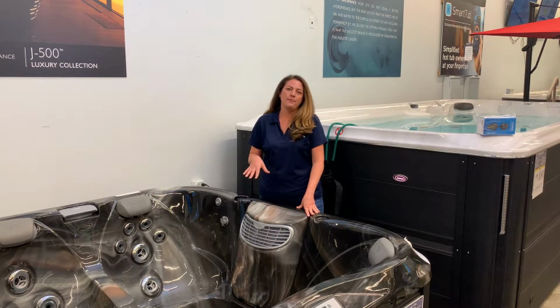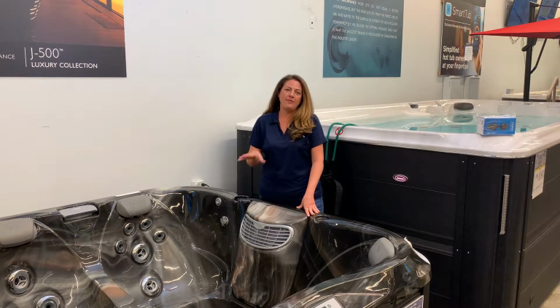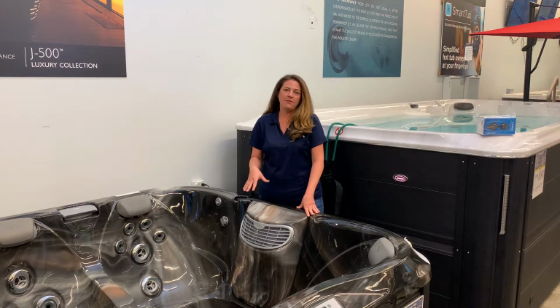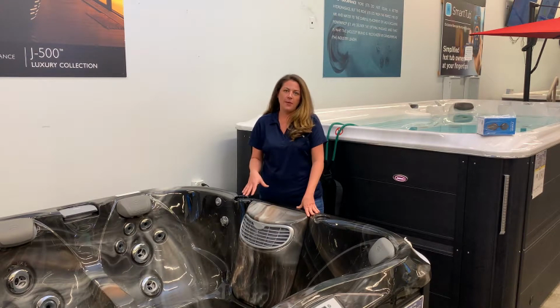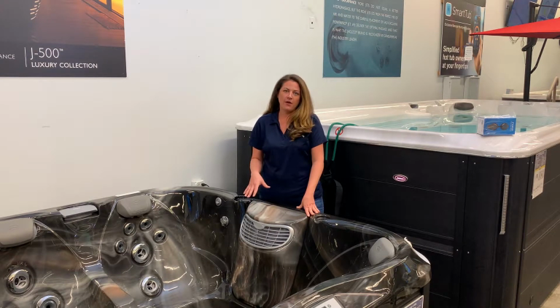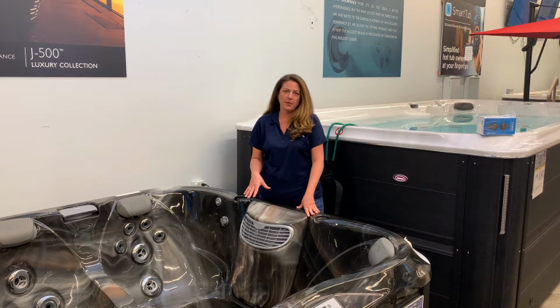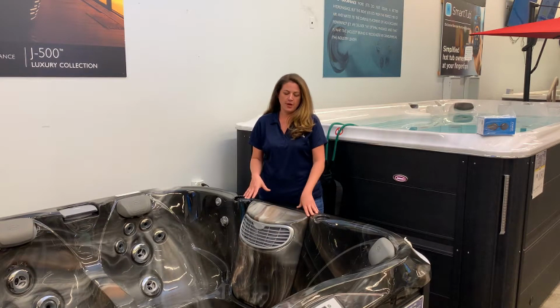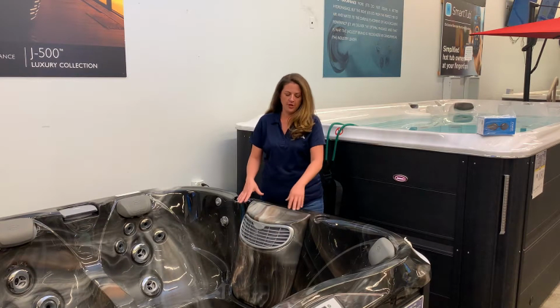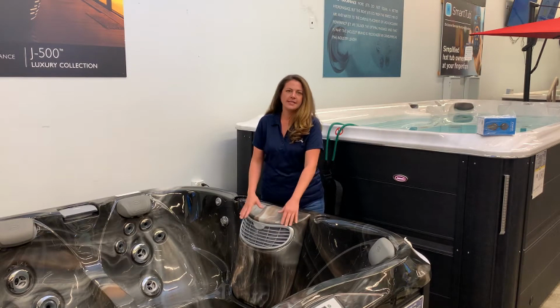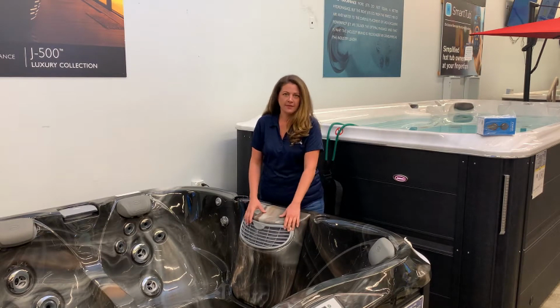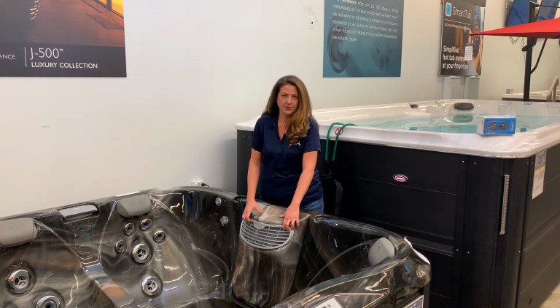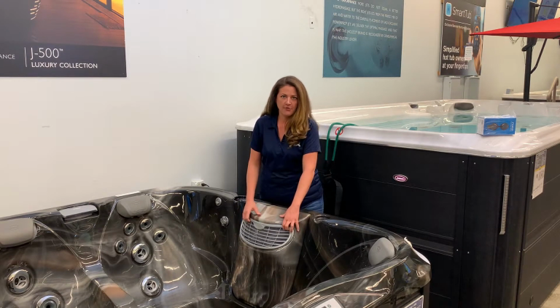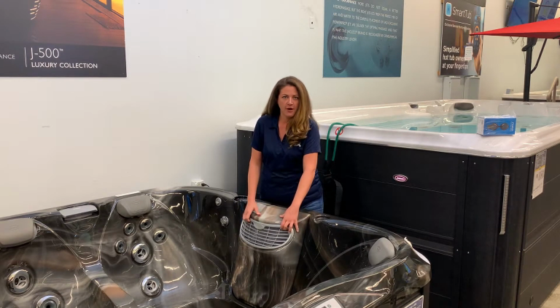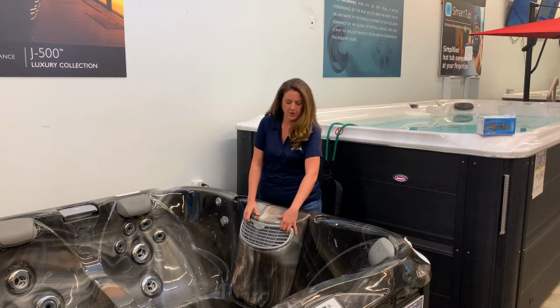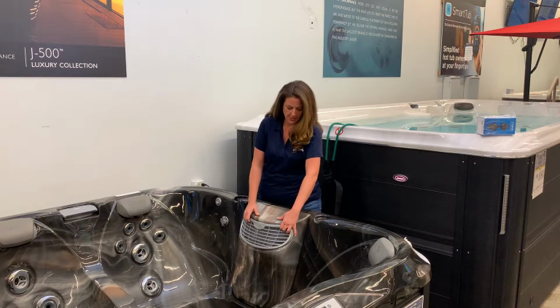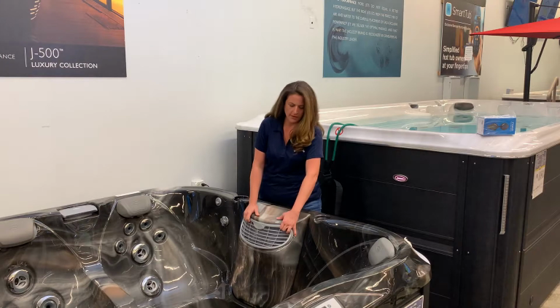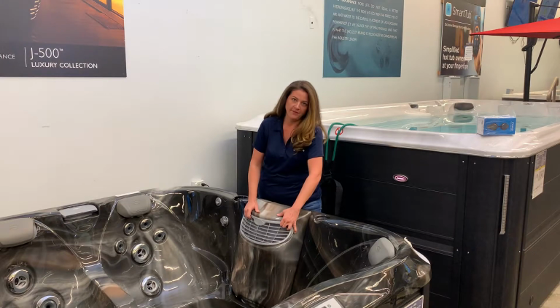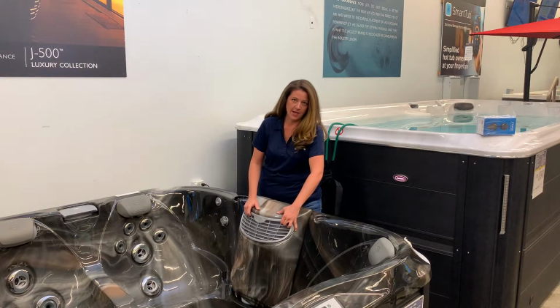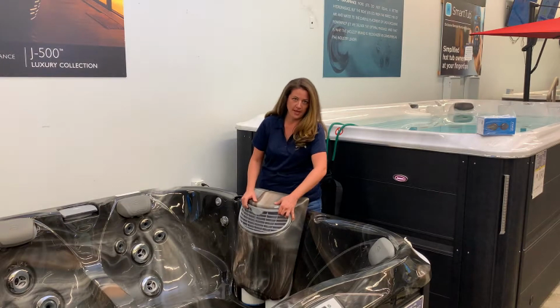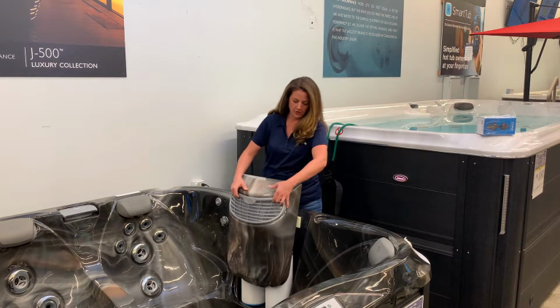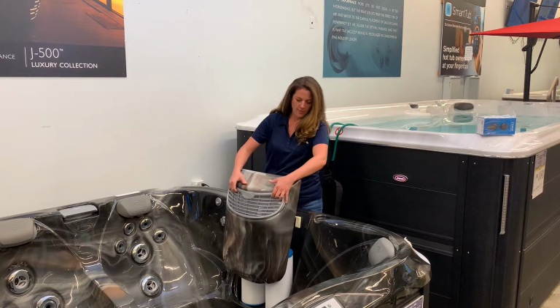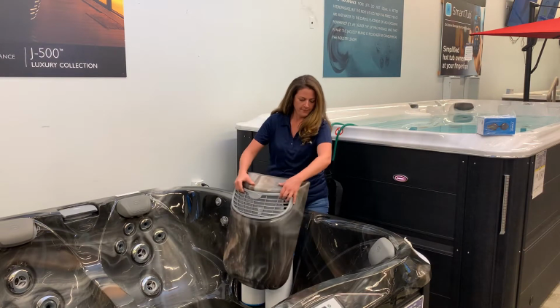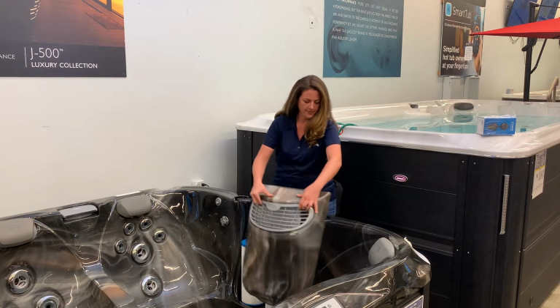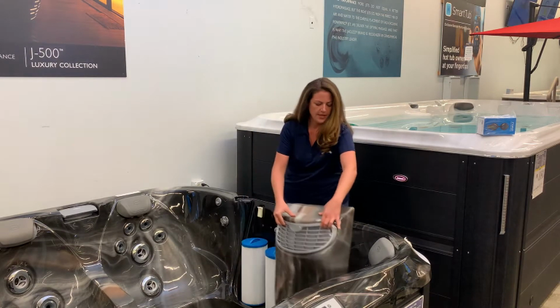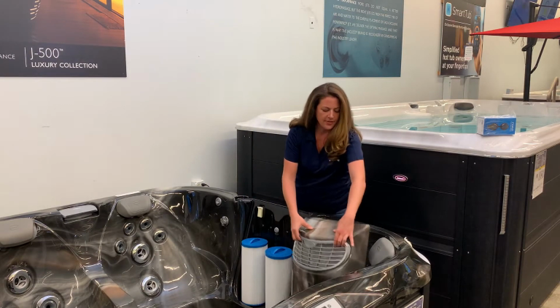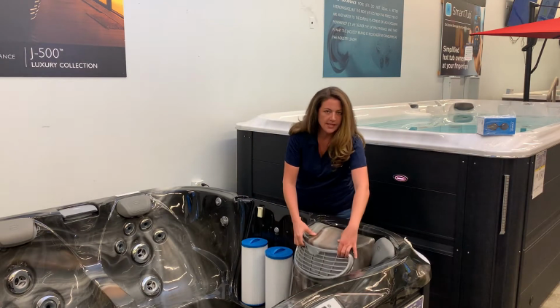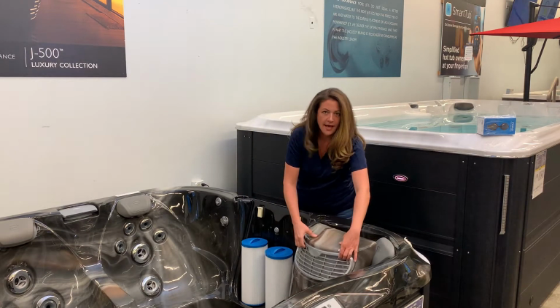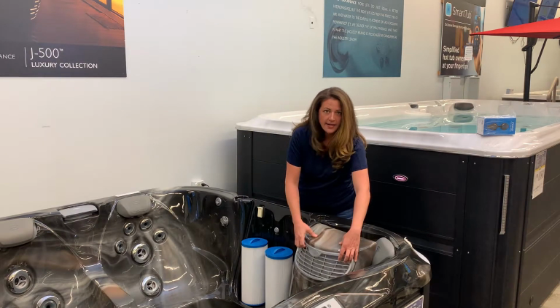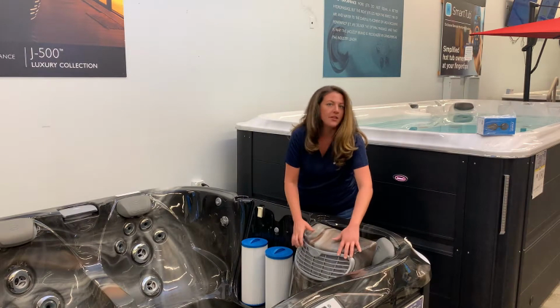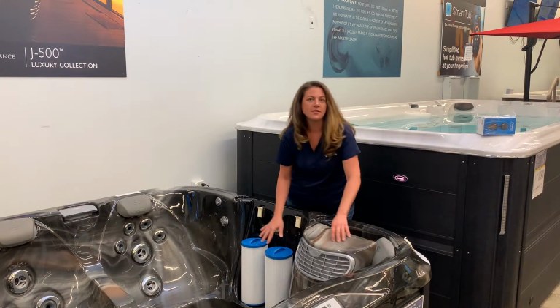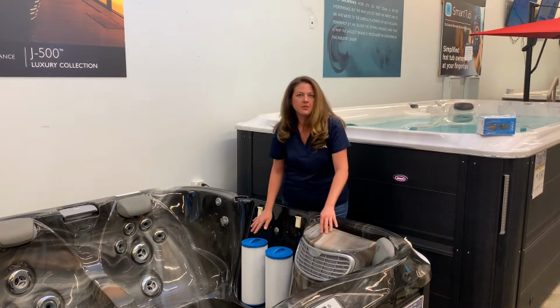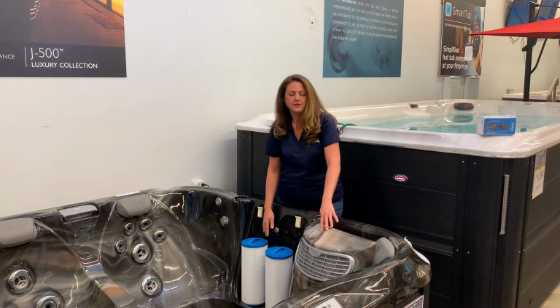After you have the power off at the breaker, you're going to take the filter cover off. You just lift up and it will come off. Set that aside and then you can see your filters.